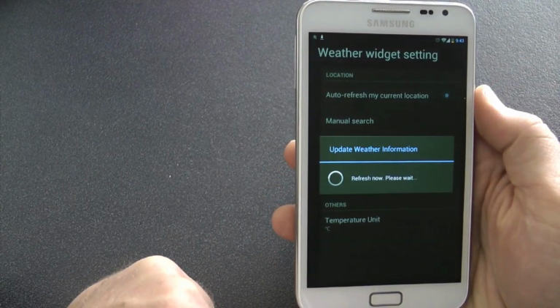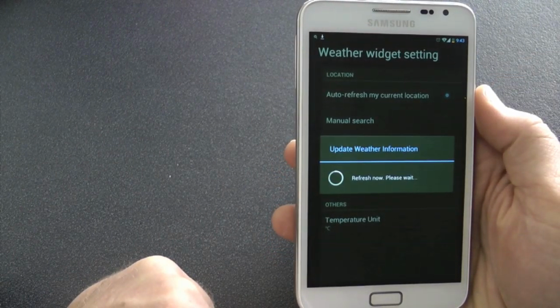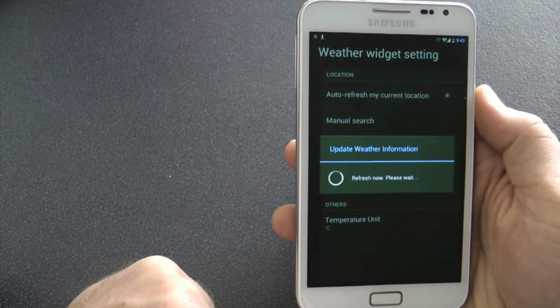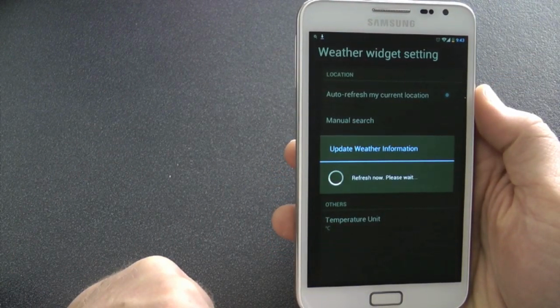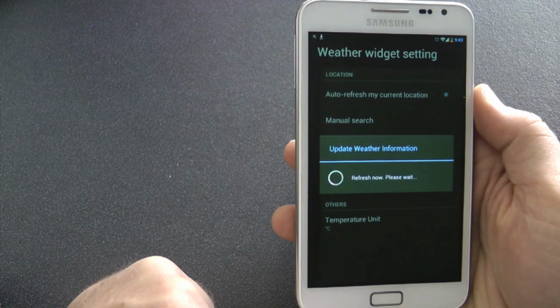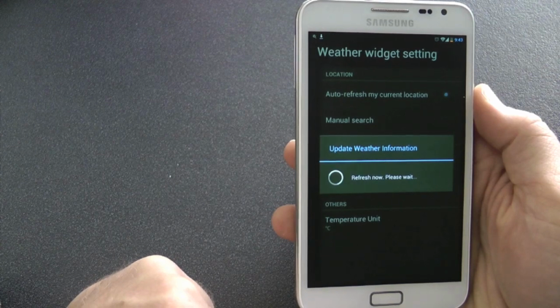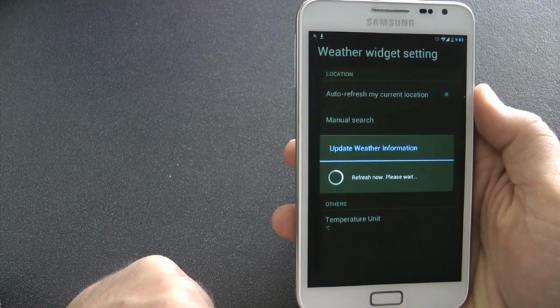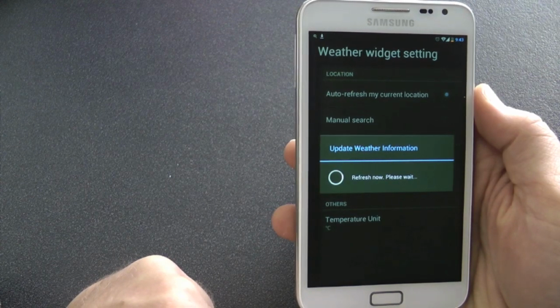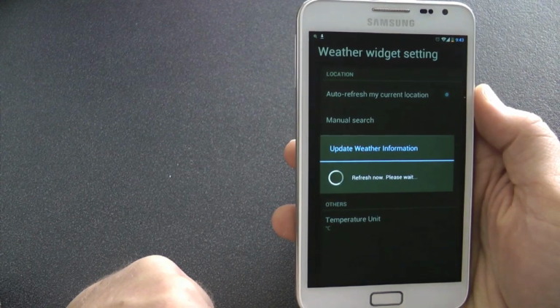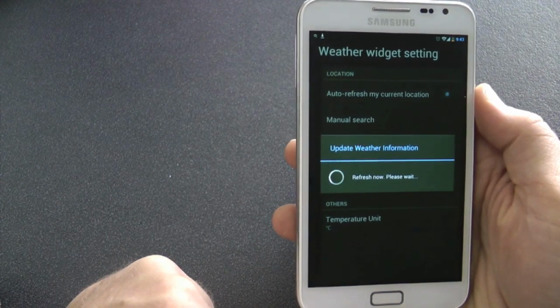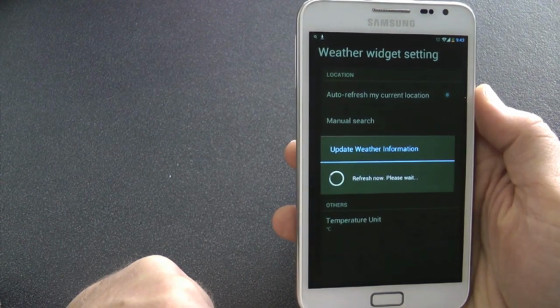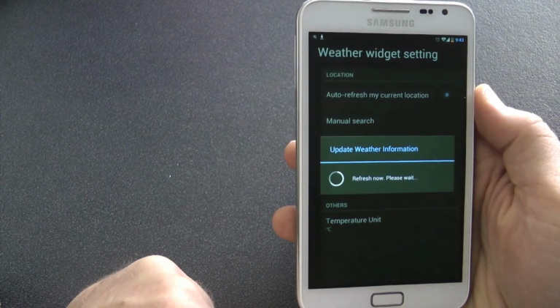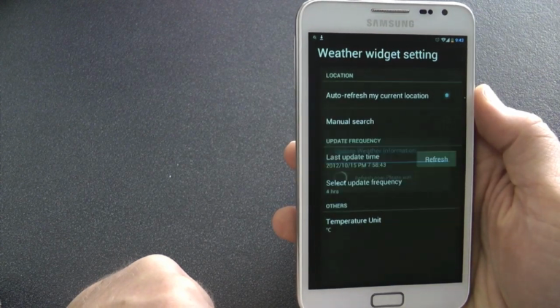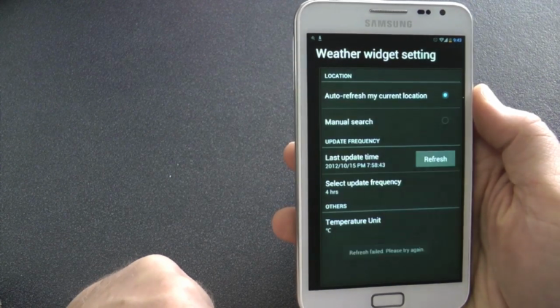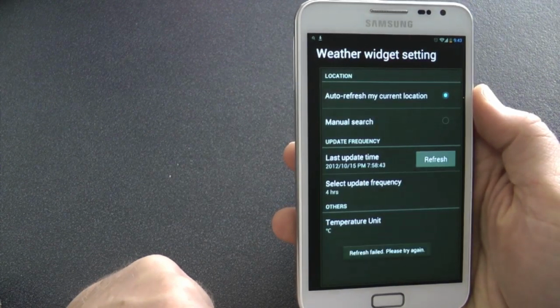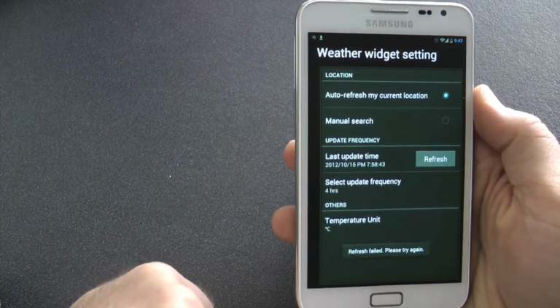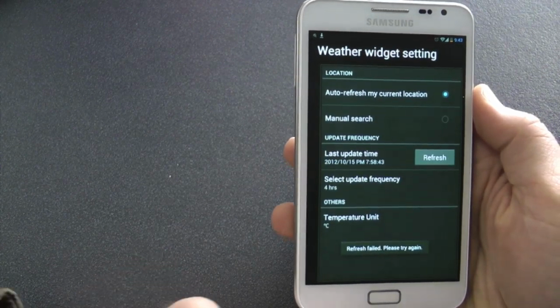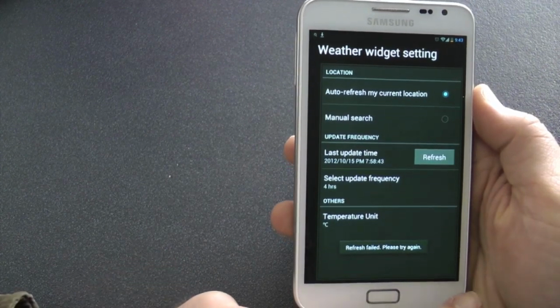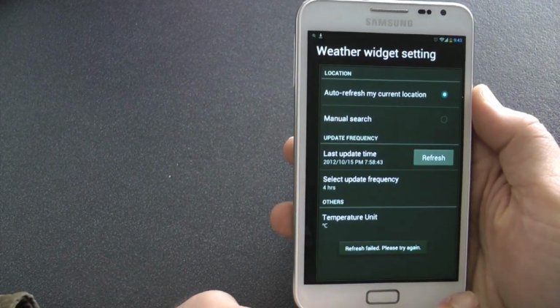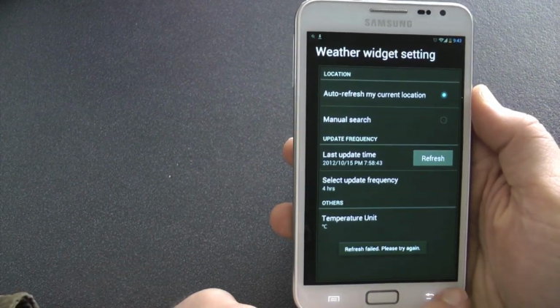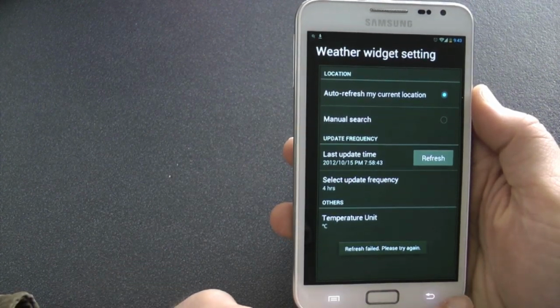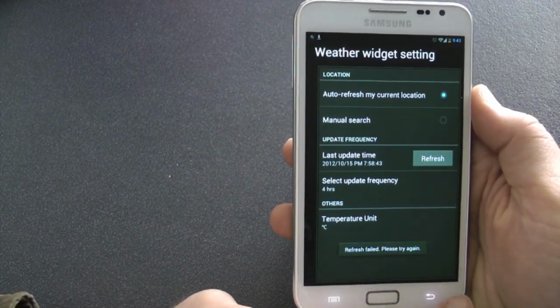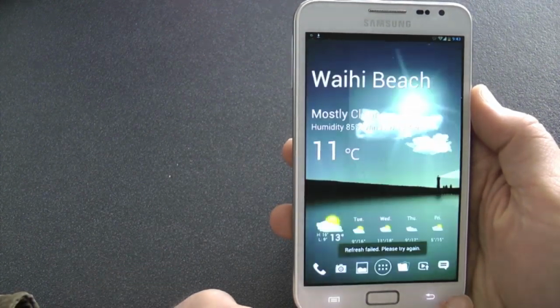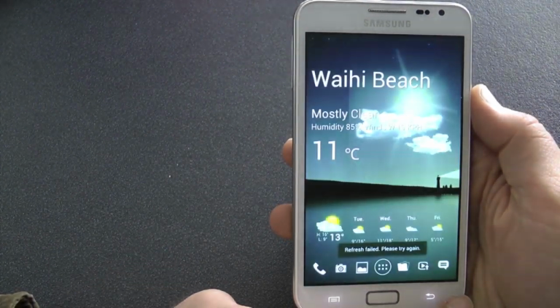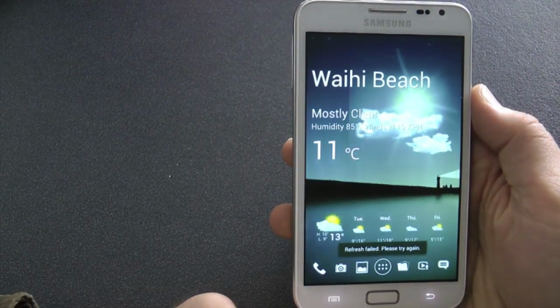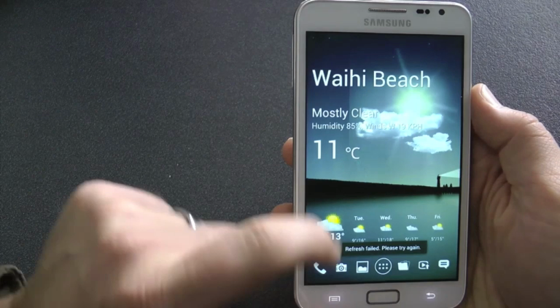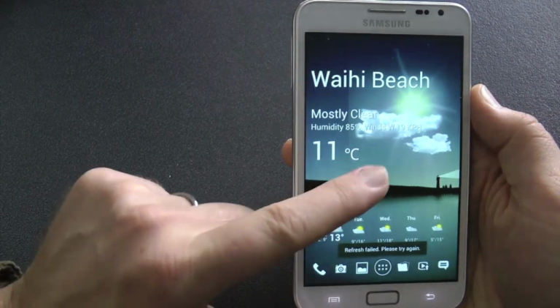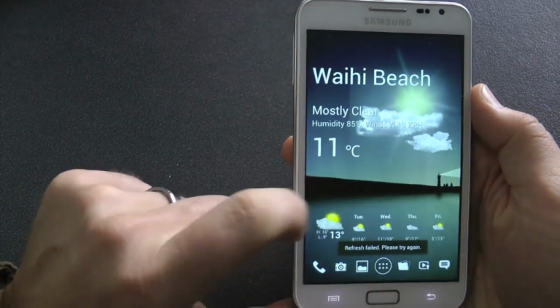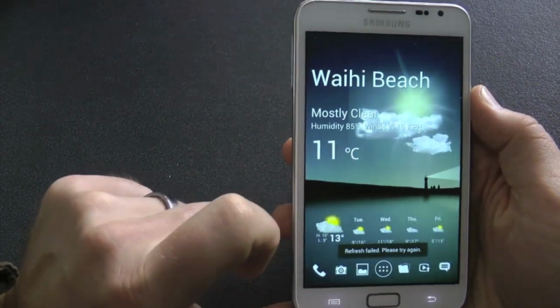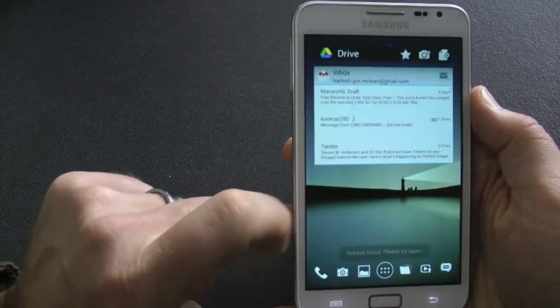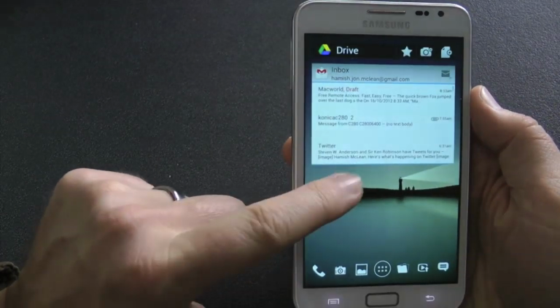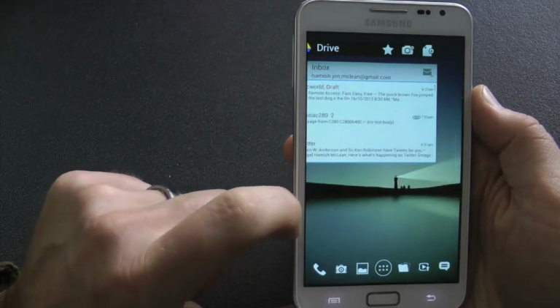Okay, so that's KiwiGuys with the top 10 apps. KiwiGuys out.